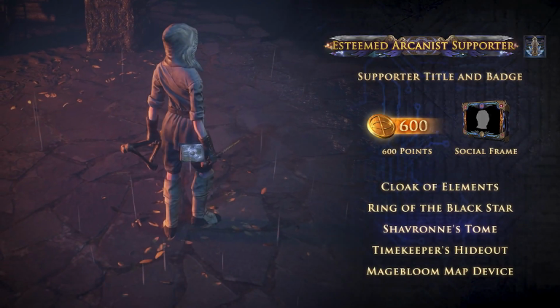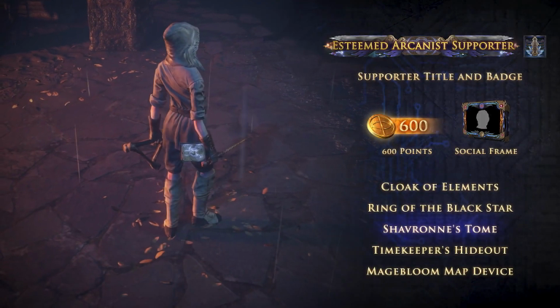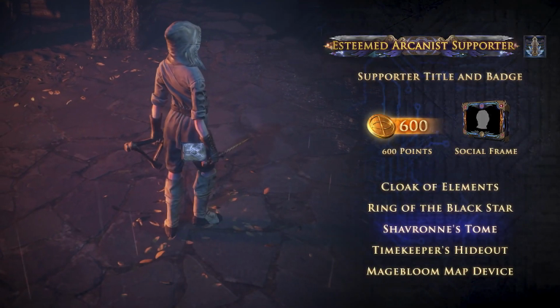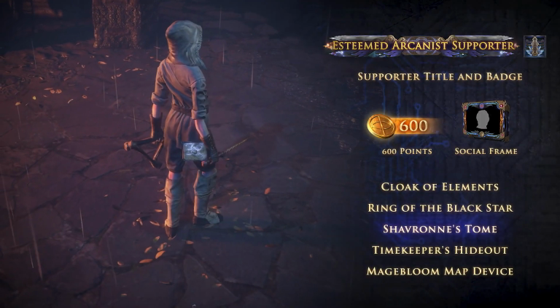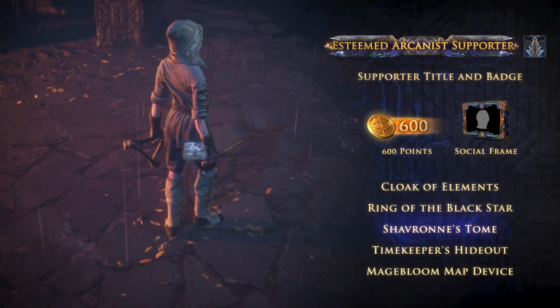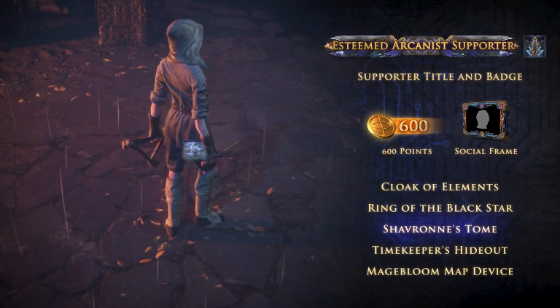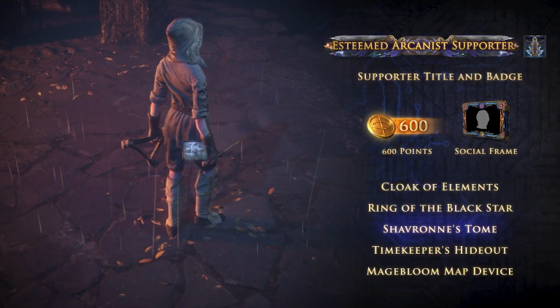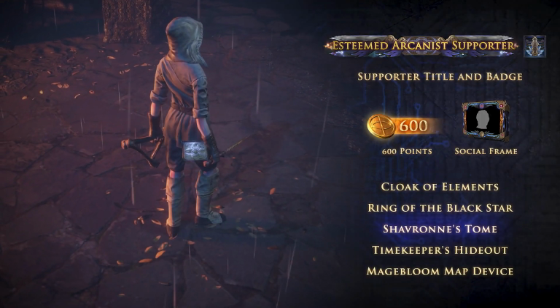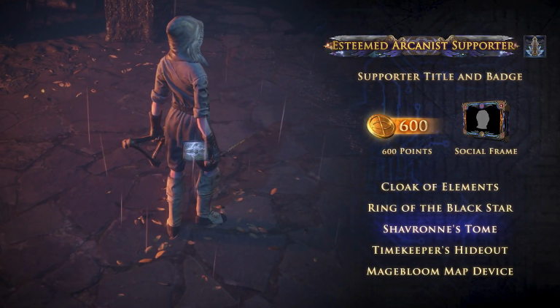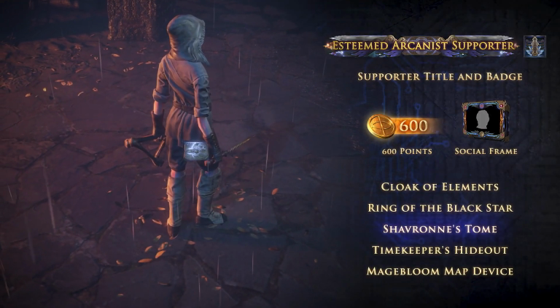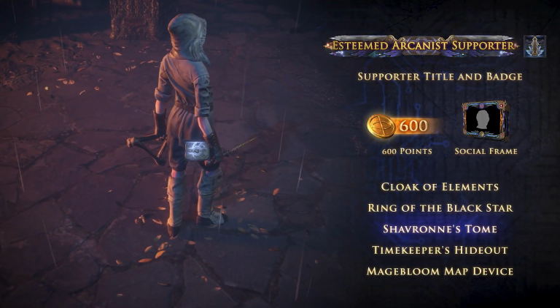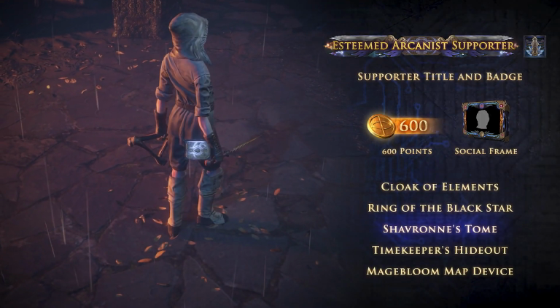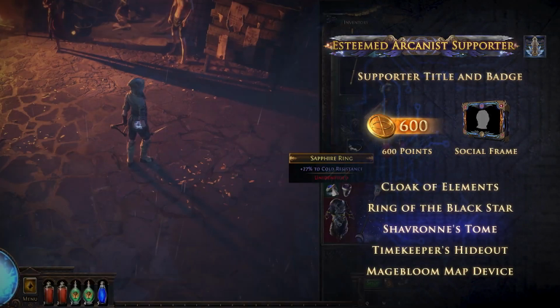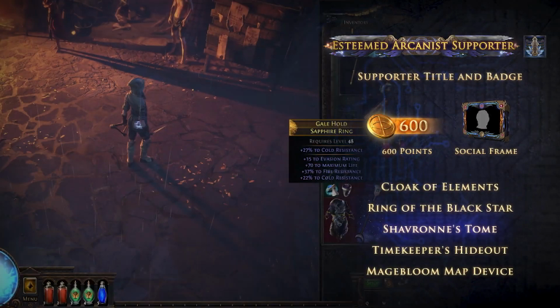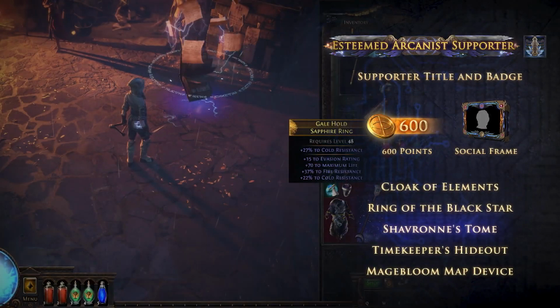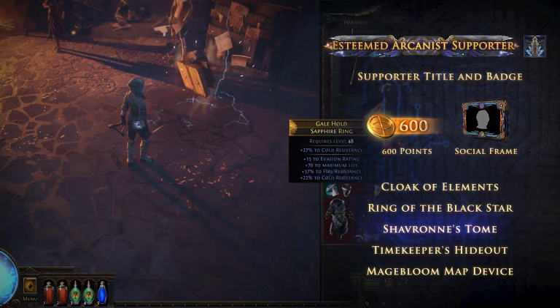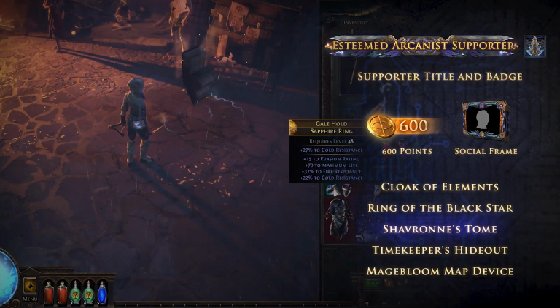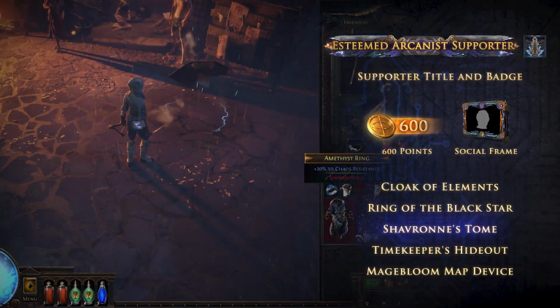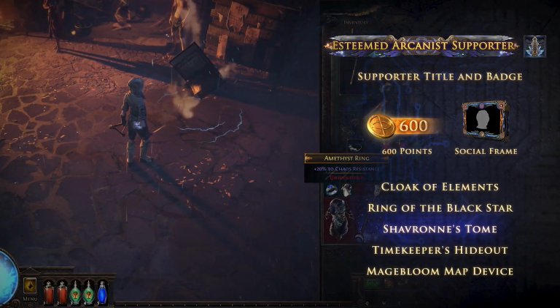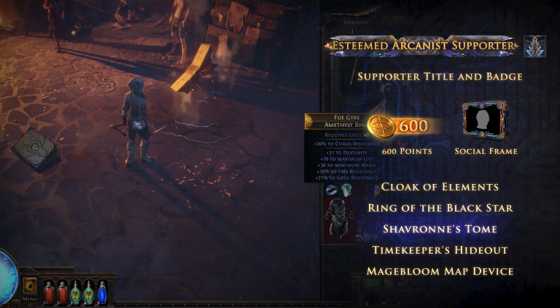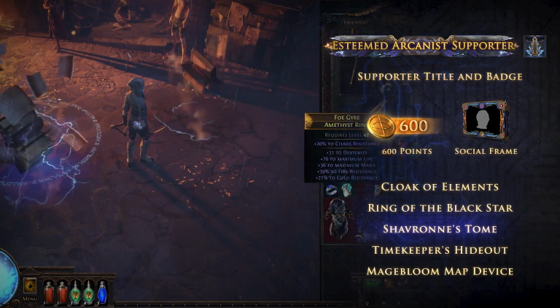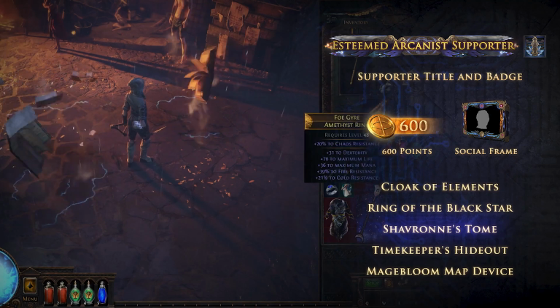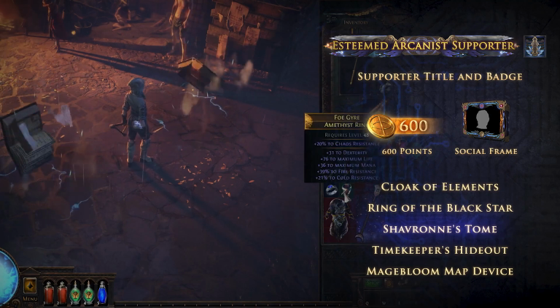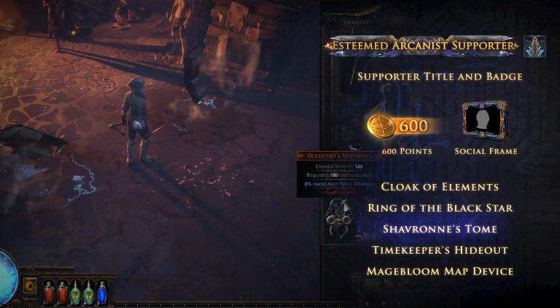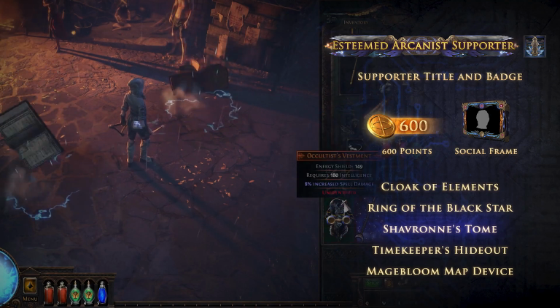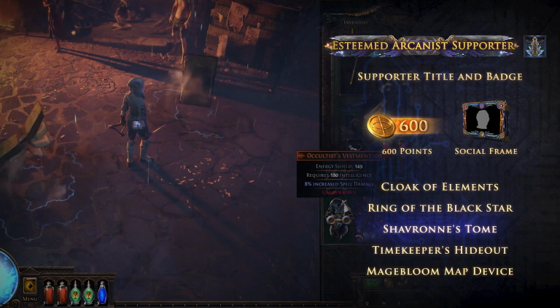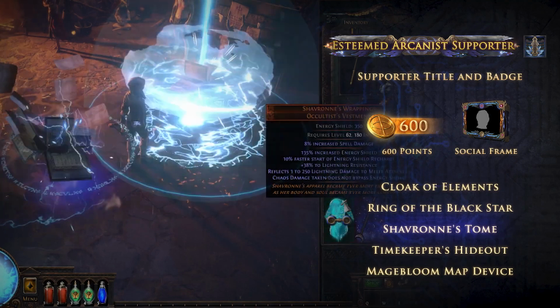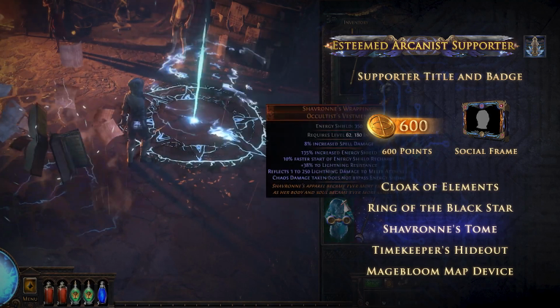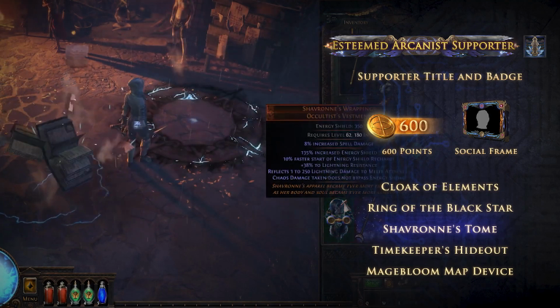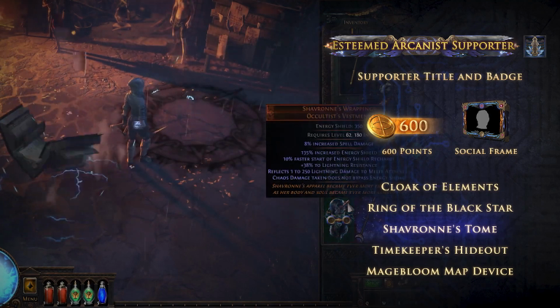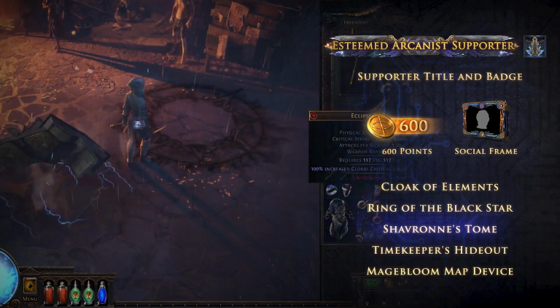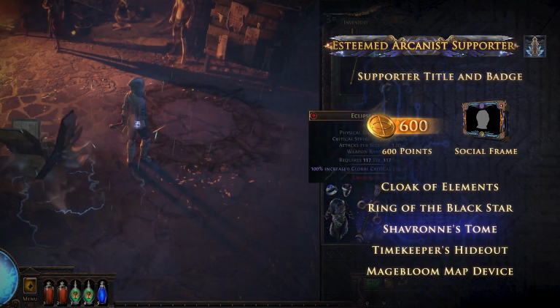The esteemed Arcanist pack contains Chevron's Tome. With this equipped, identifying items will cause exploding books to appear nearby.